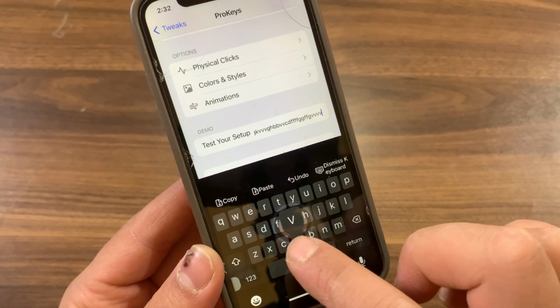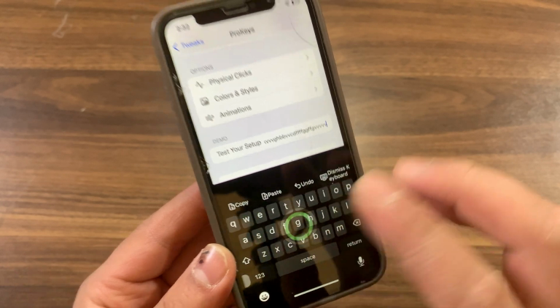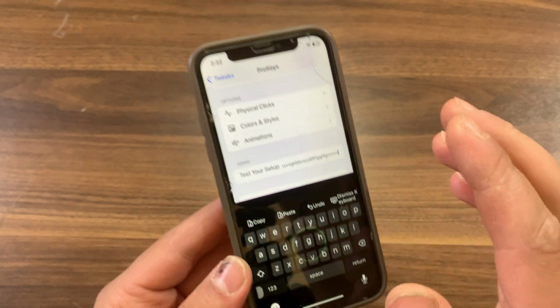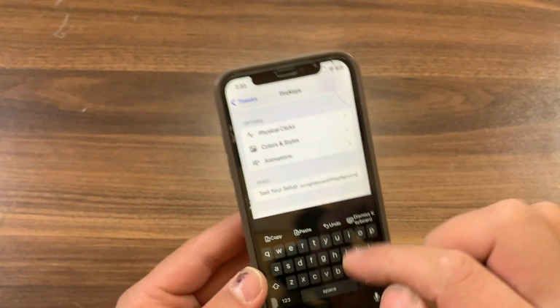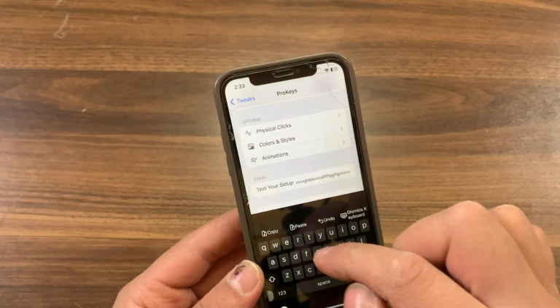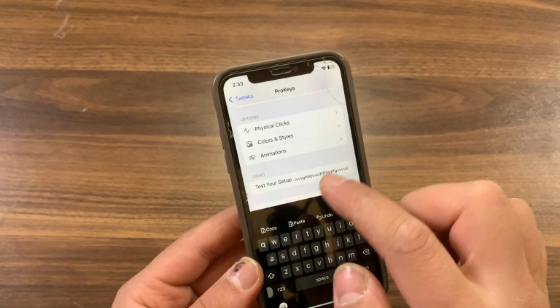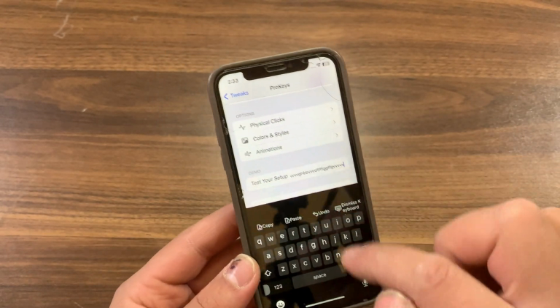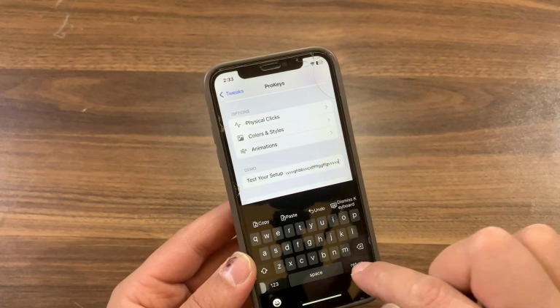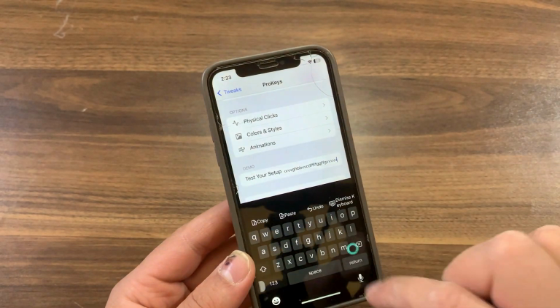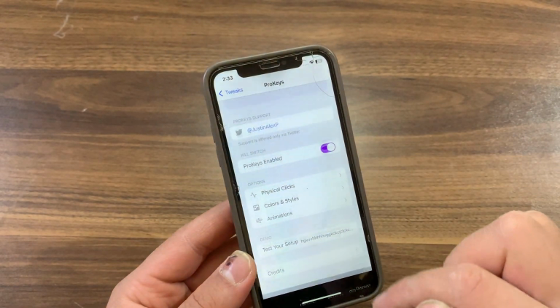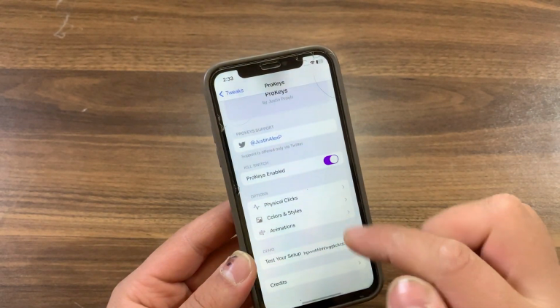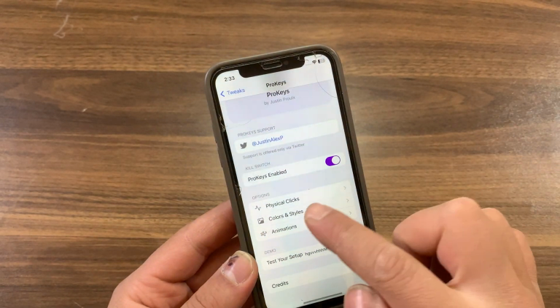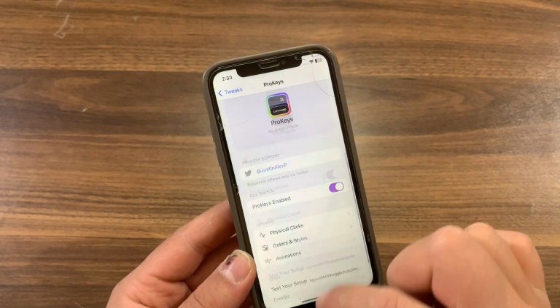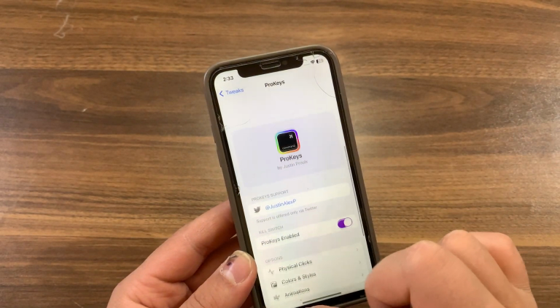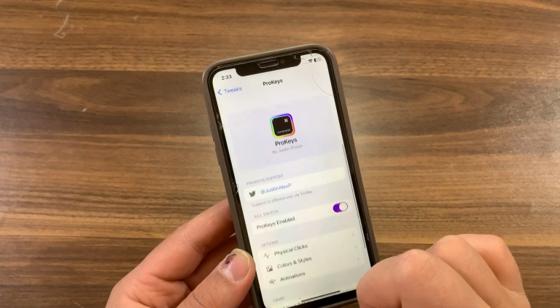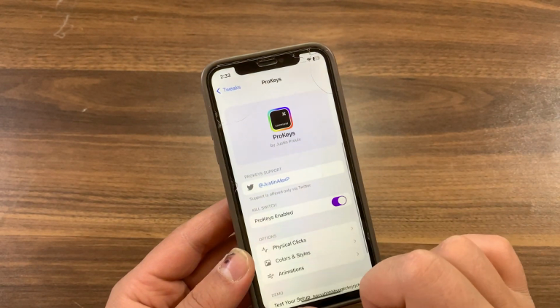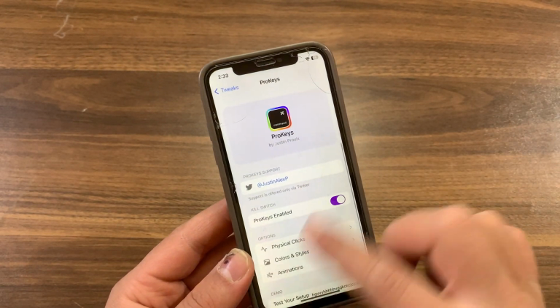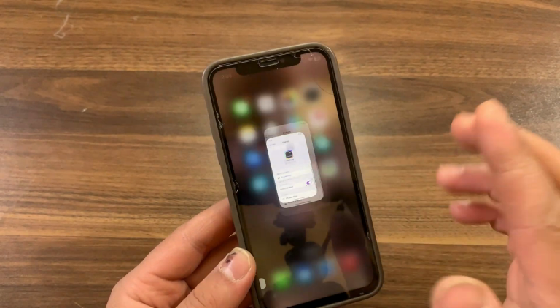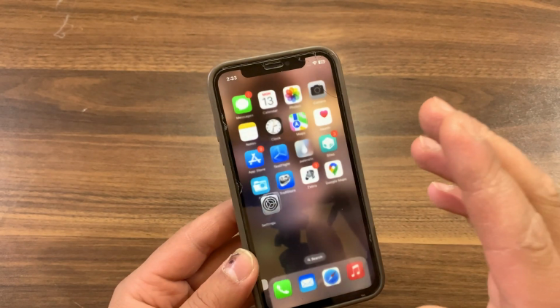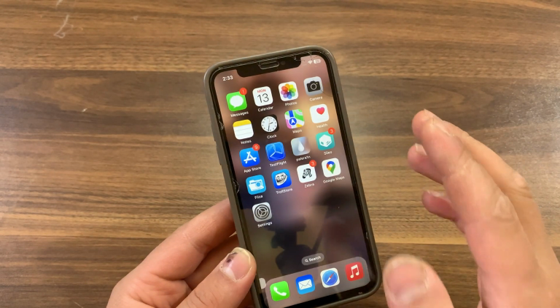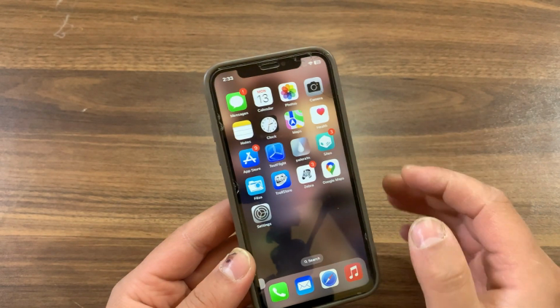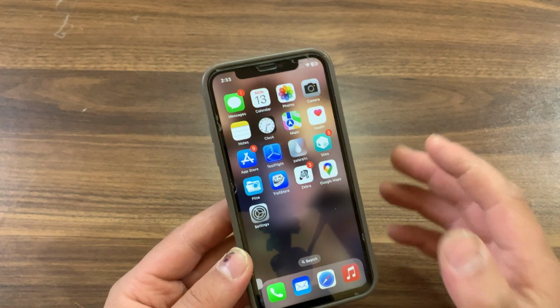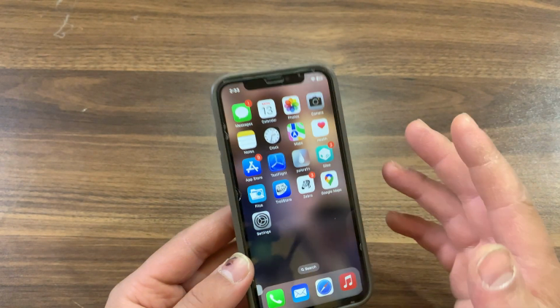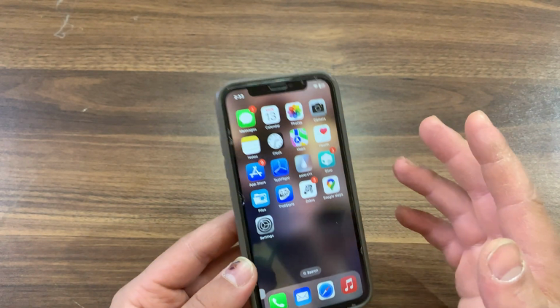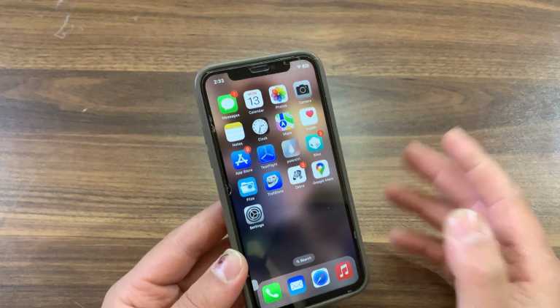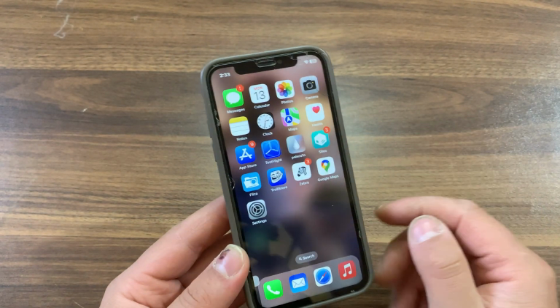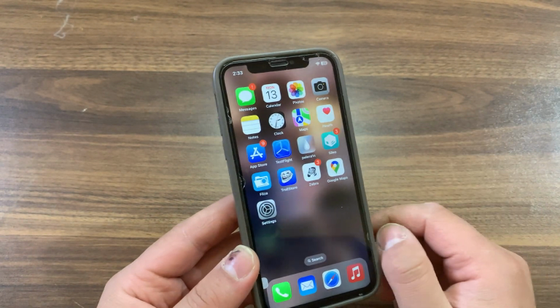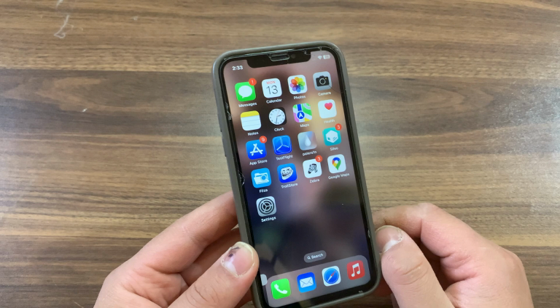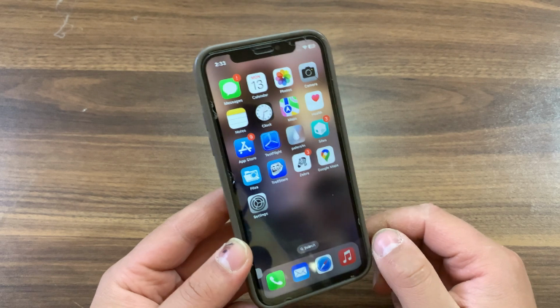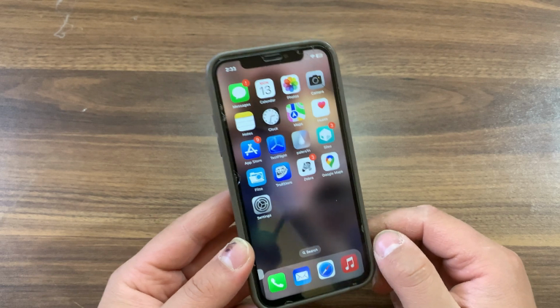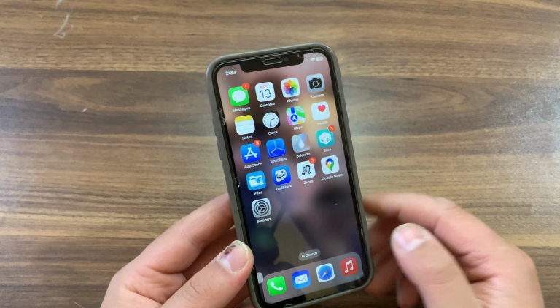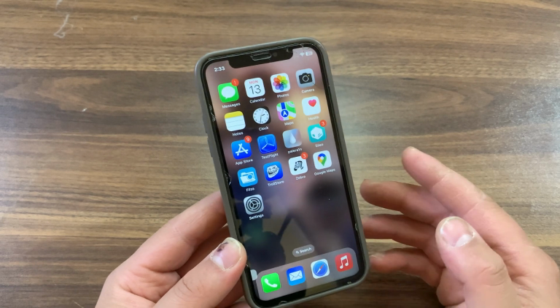So that's it — this is how to convert rootful tweaks to rootless. It's pretty simple and easy.